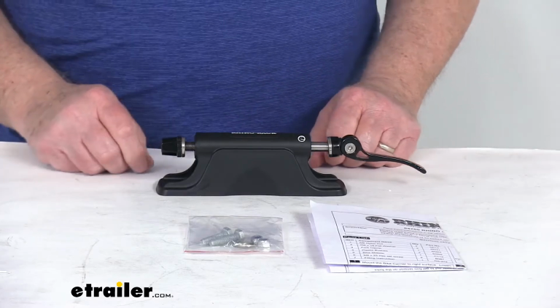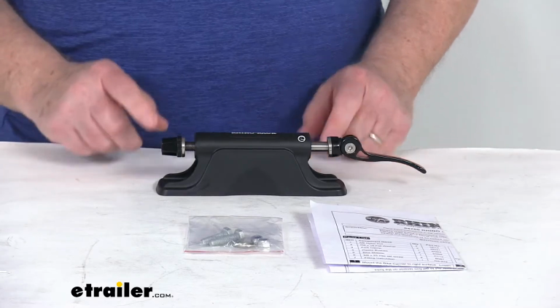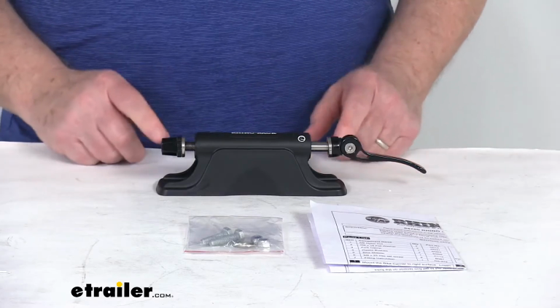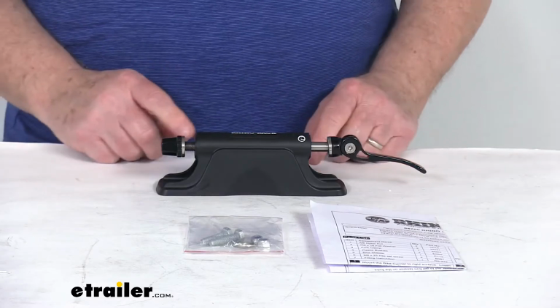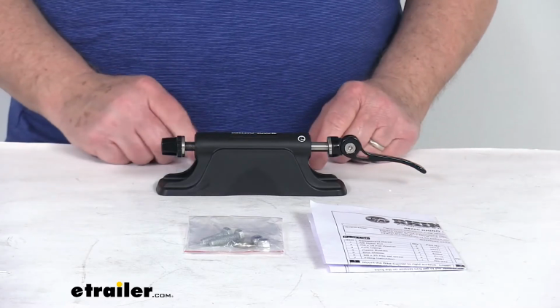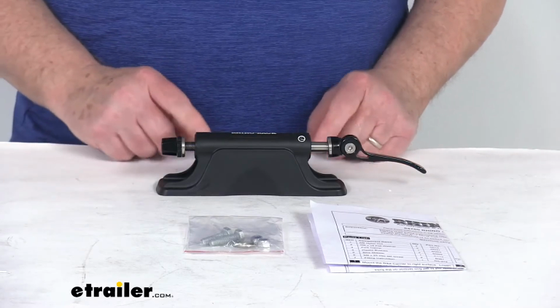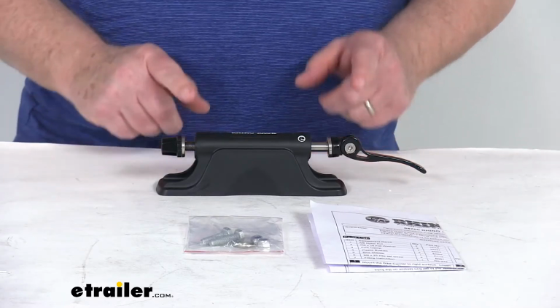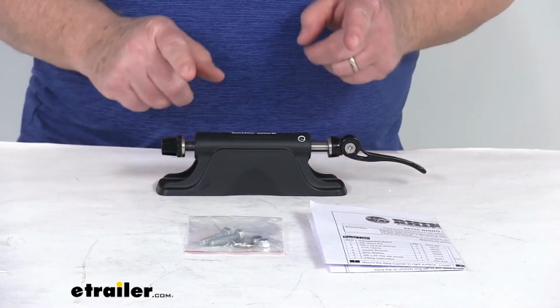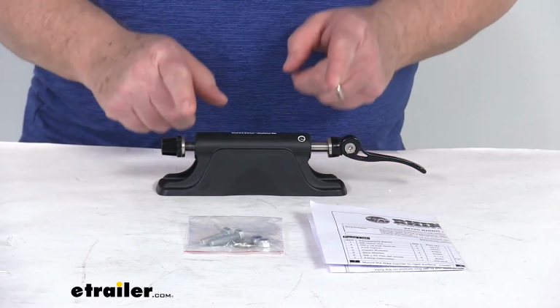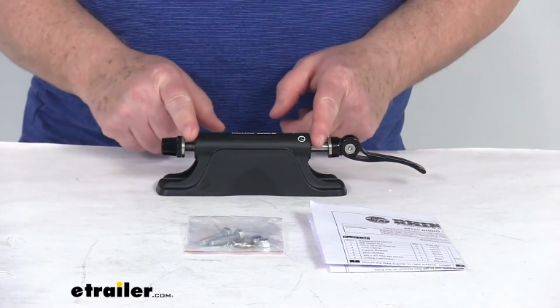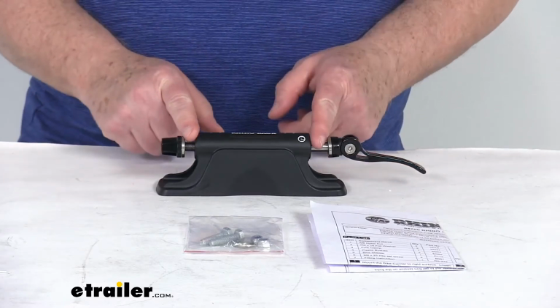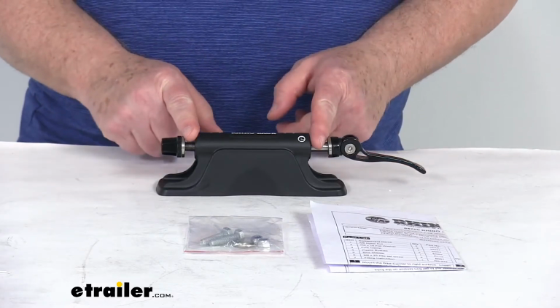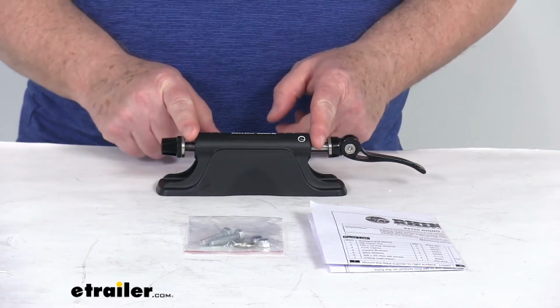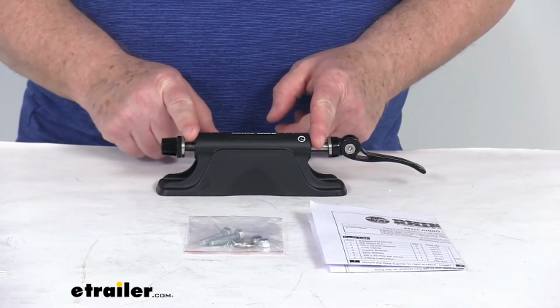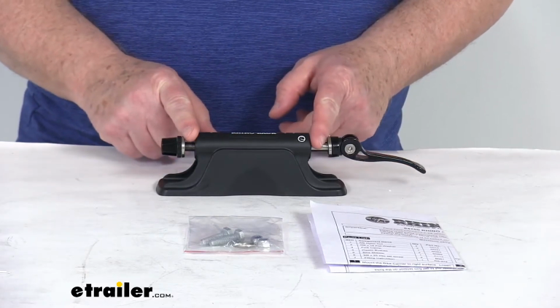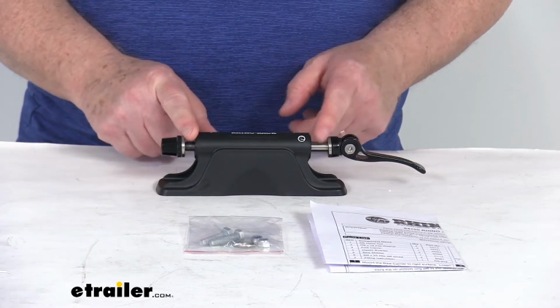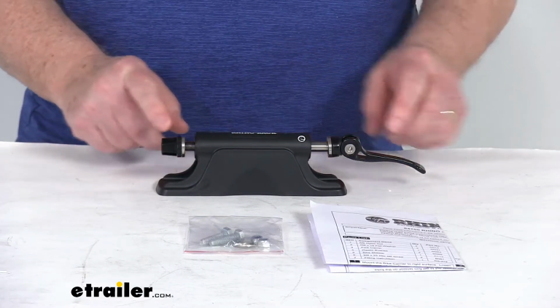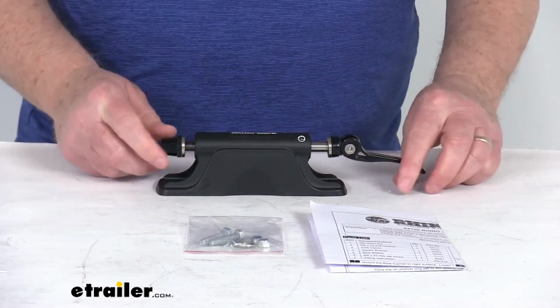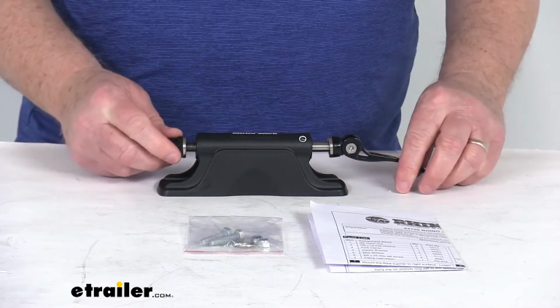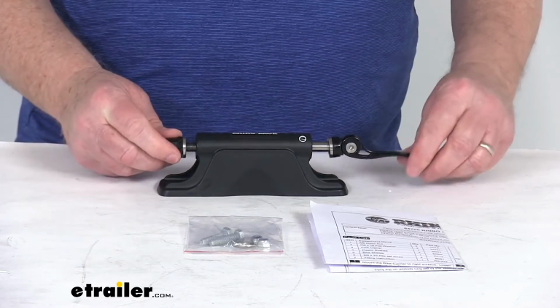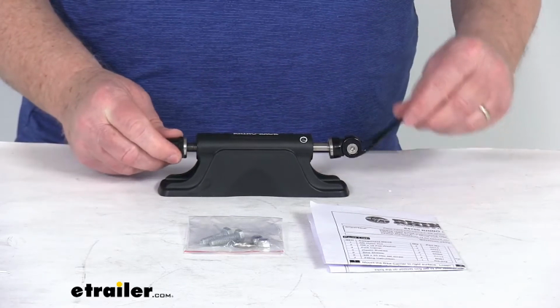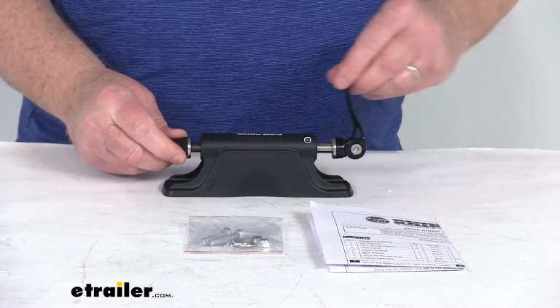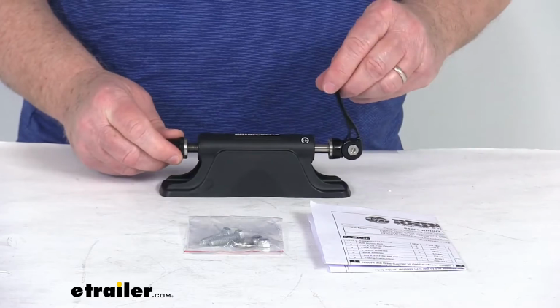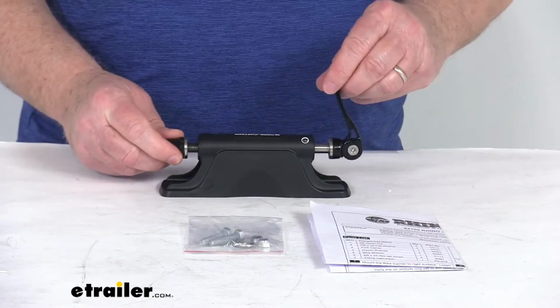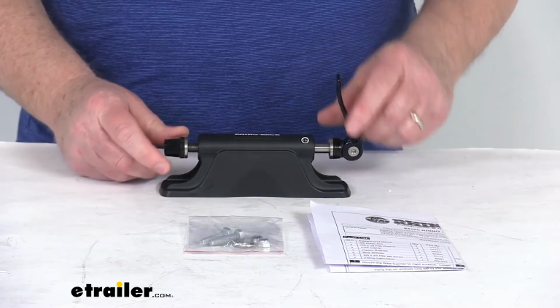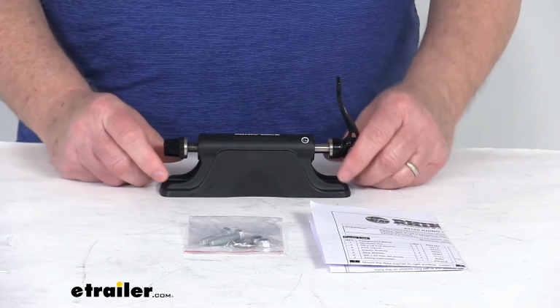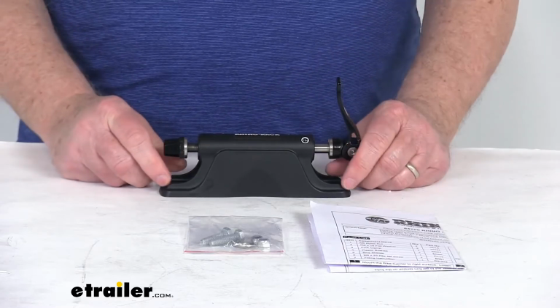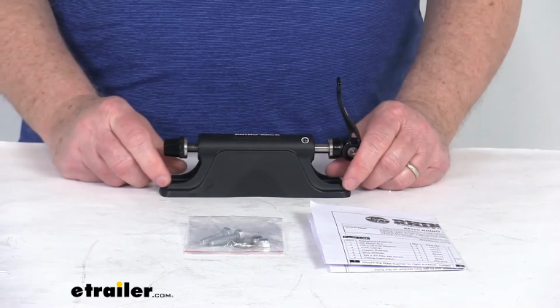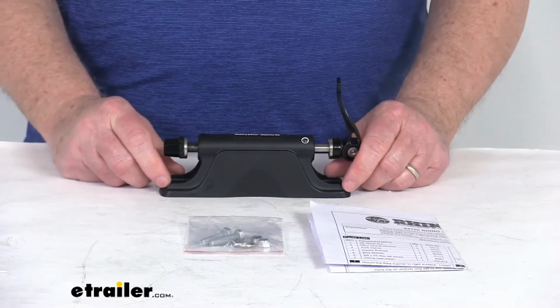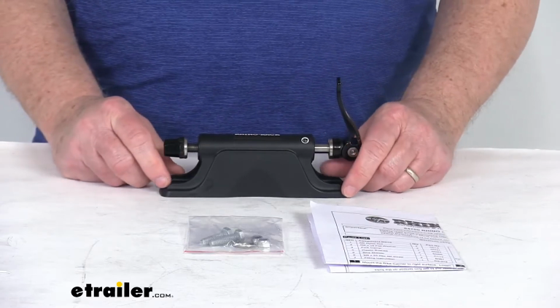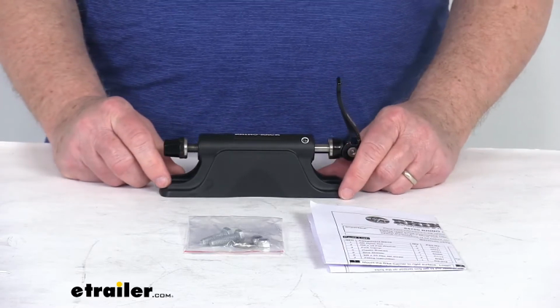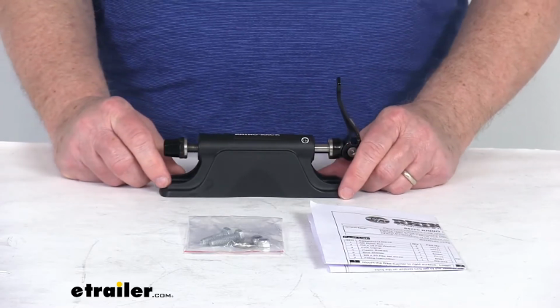When you go to put it back on, just slide it into place, flip up the lever, and it'll hold it securely.